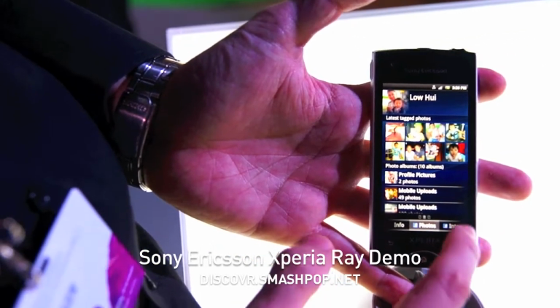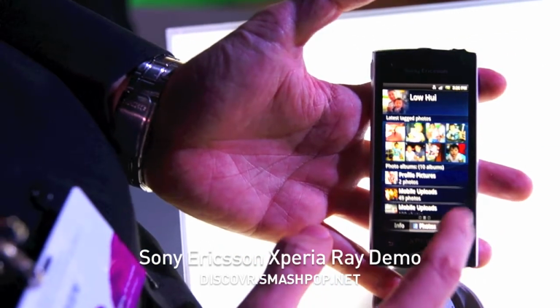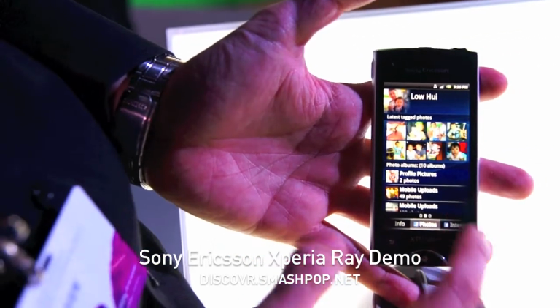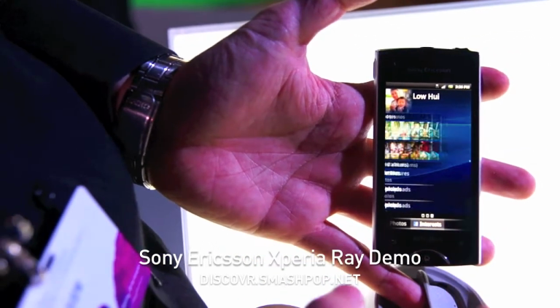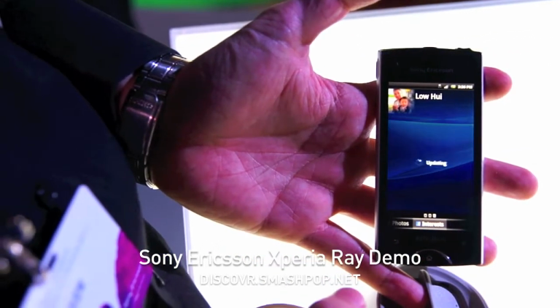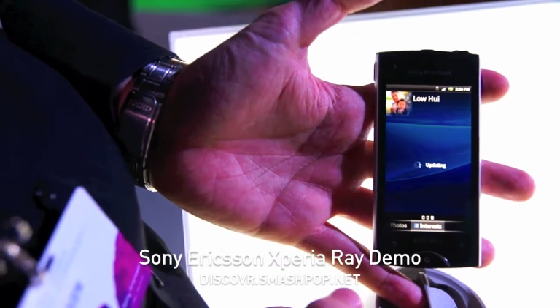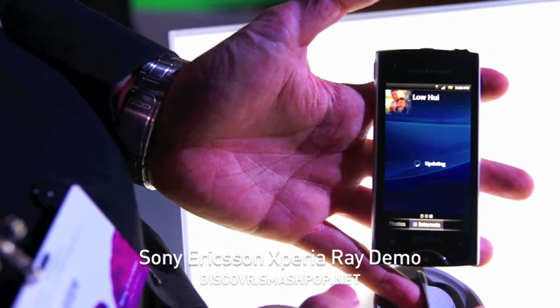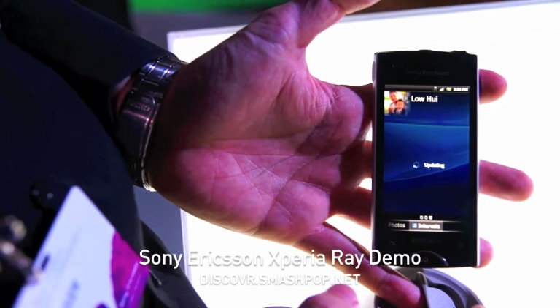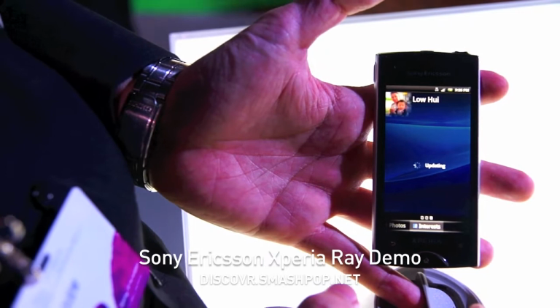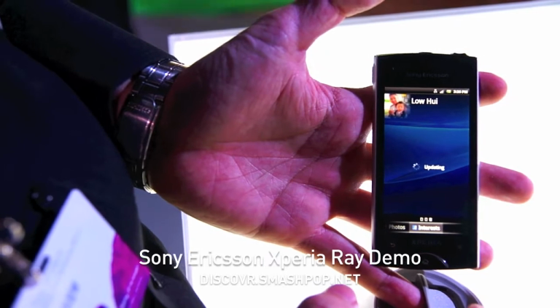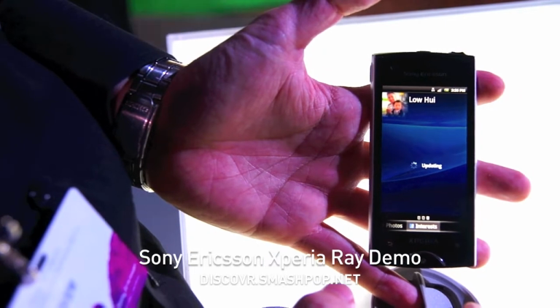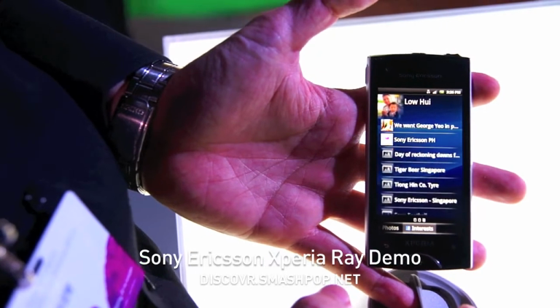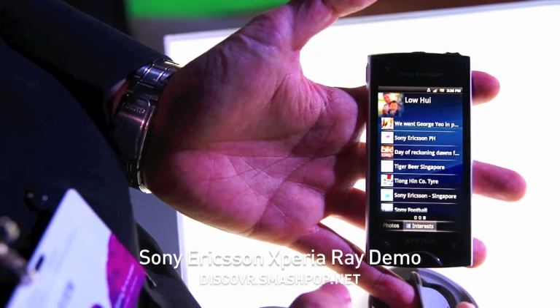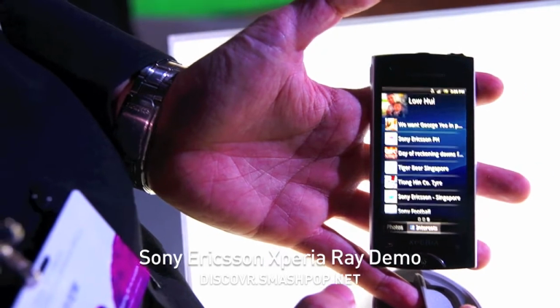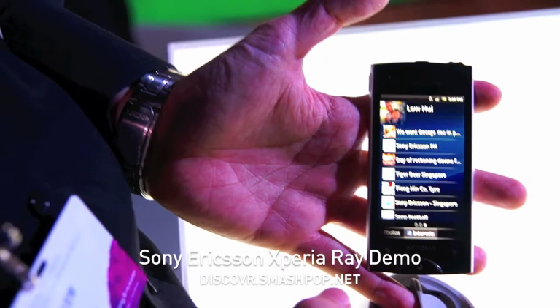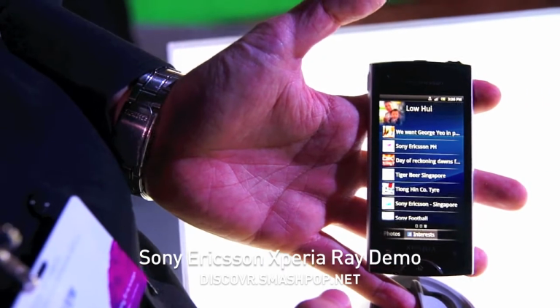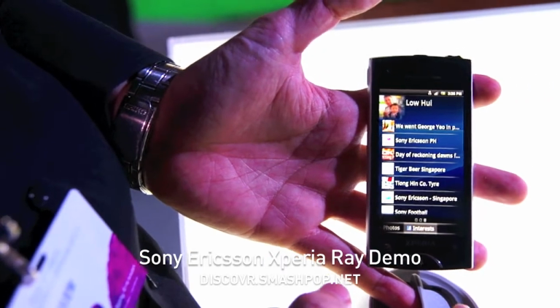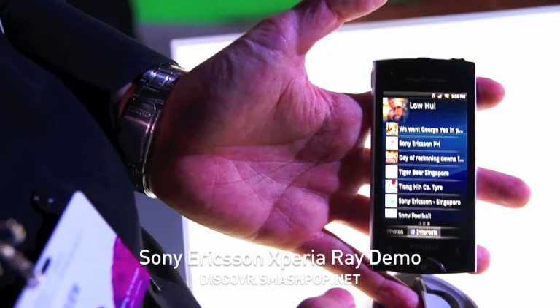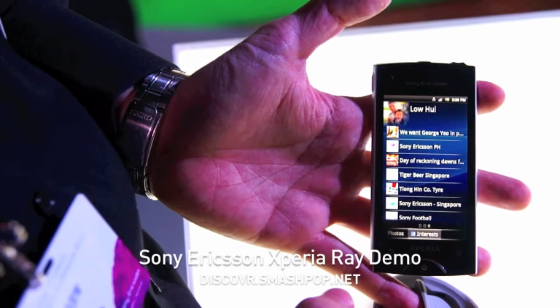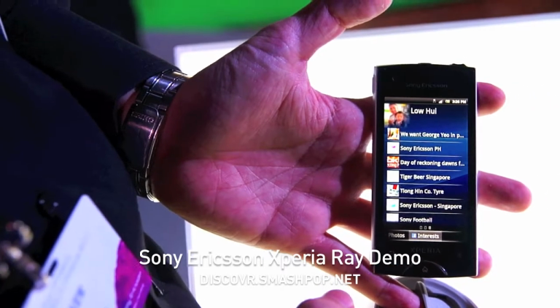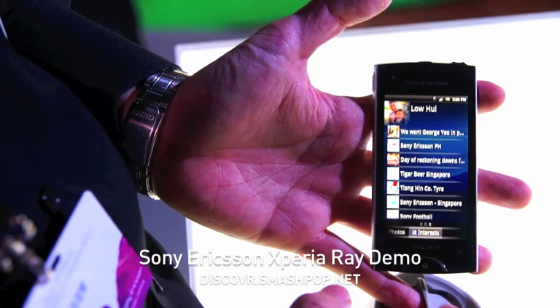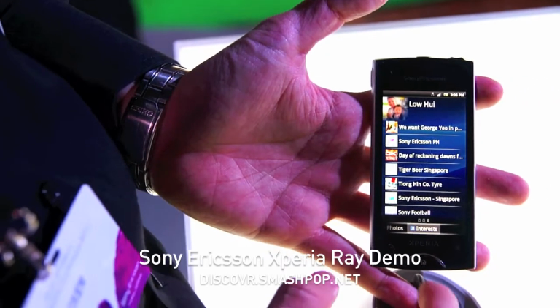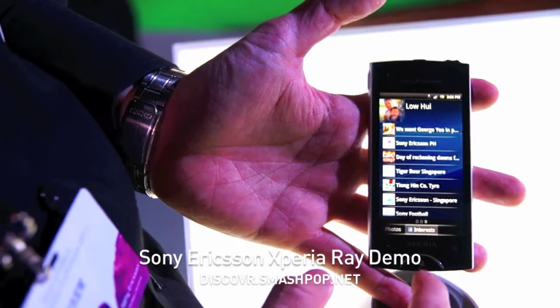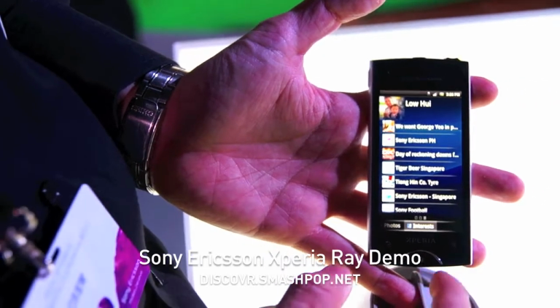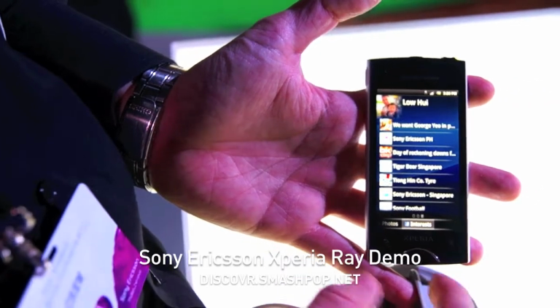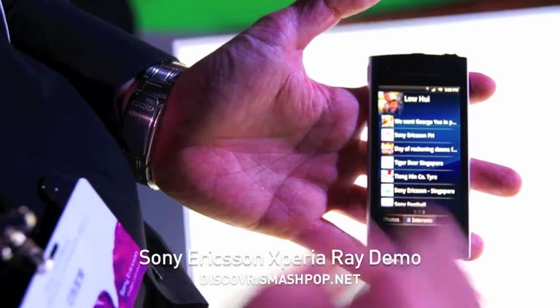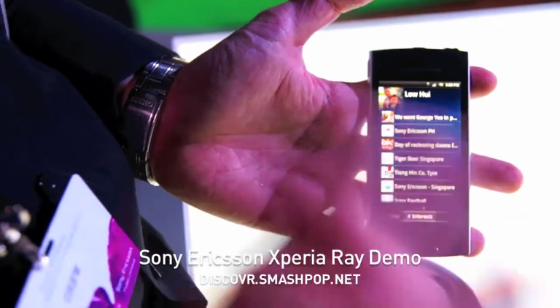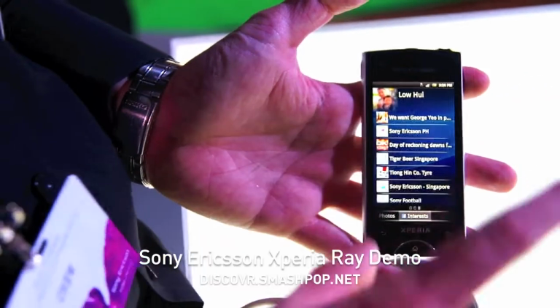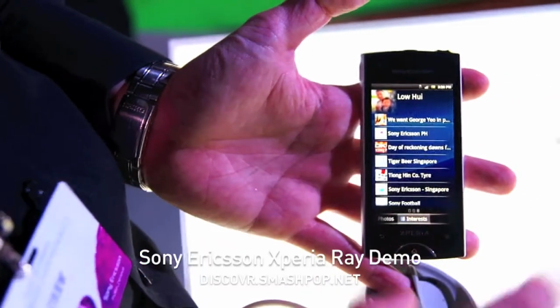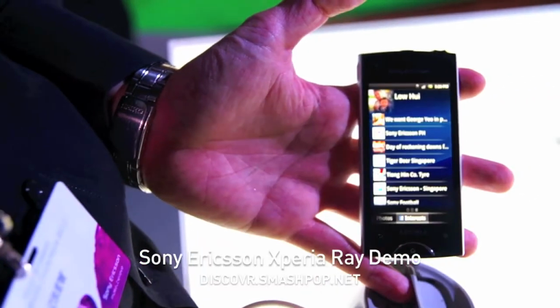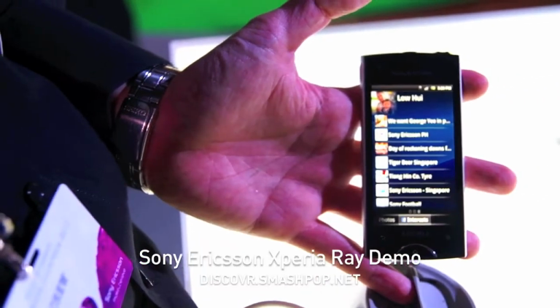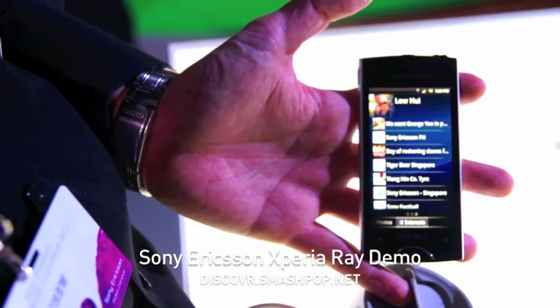I can see his interests. So these are all from Facebook, synced up with Facebook.